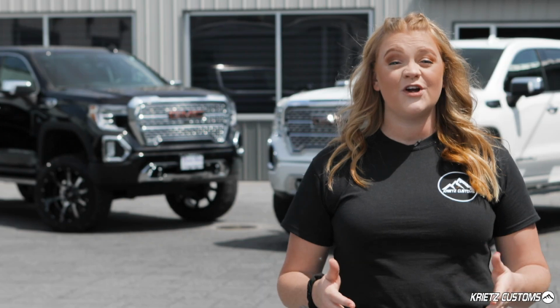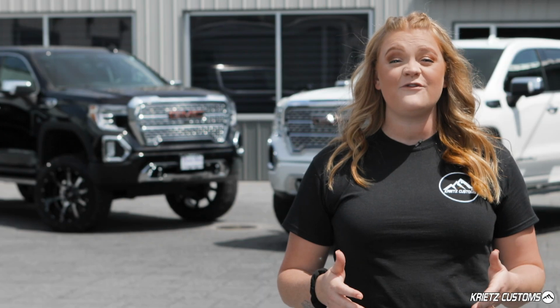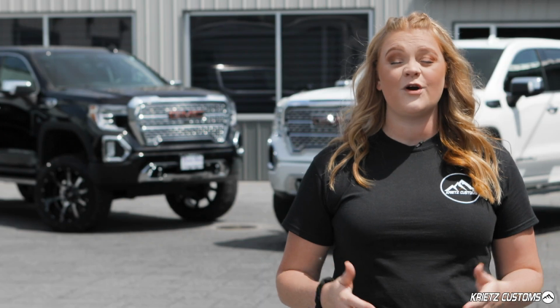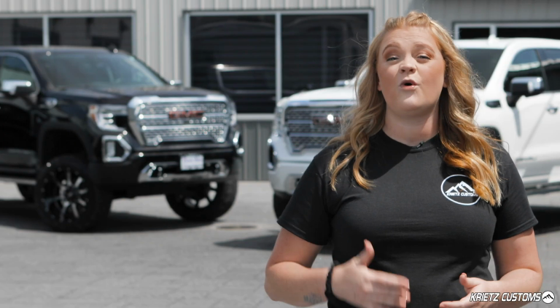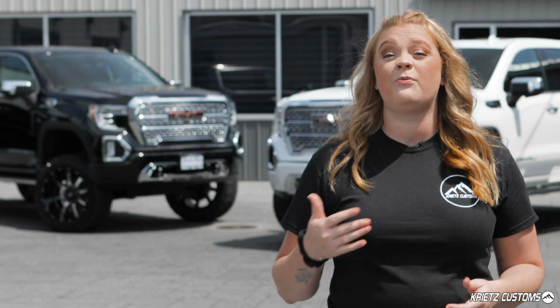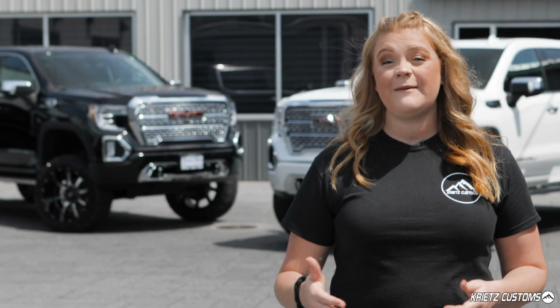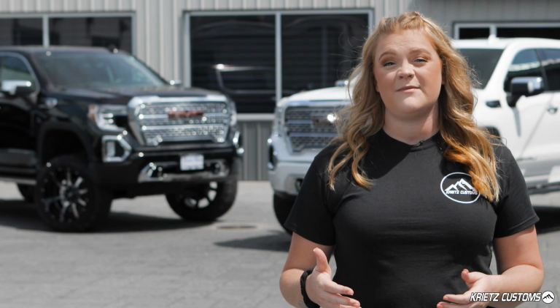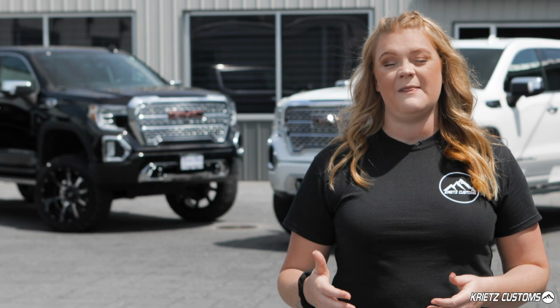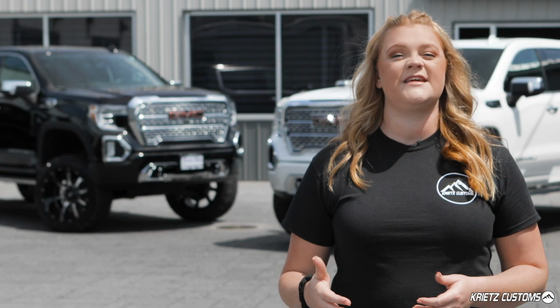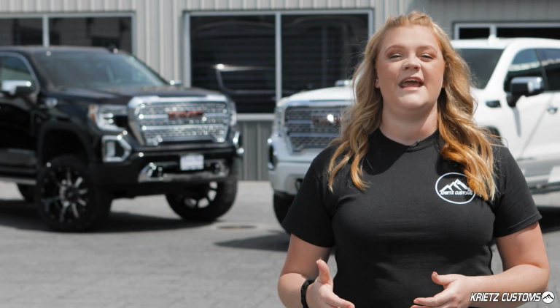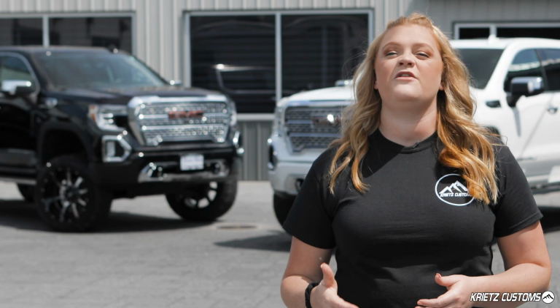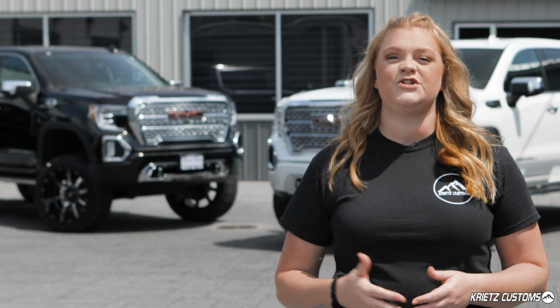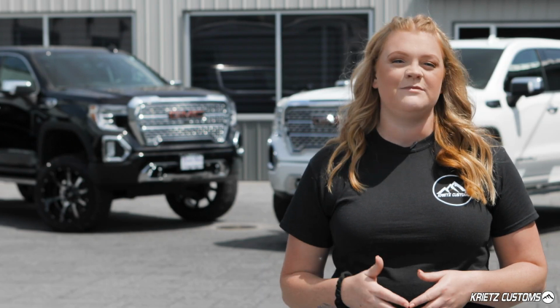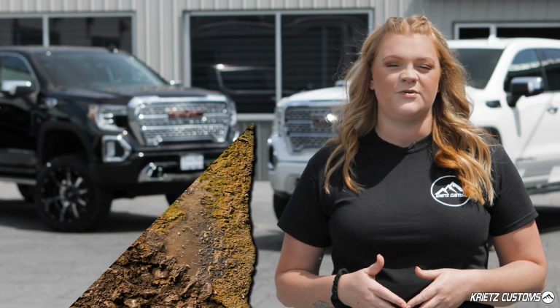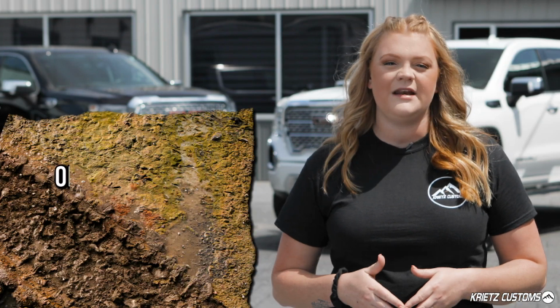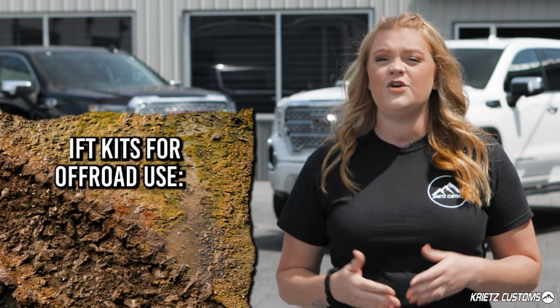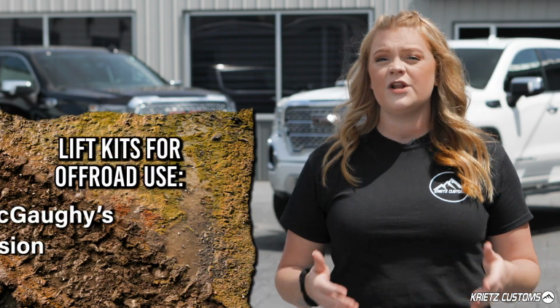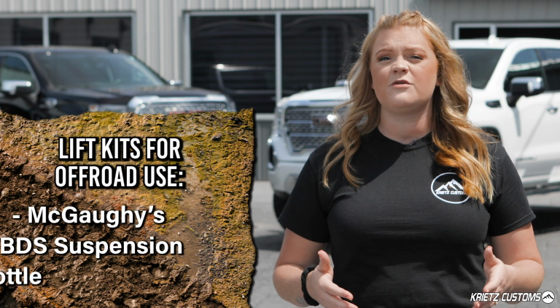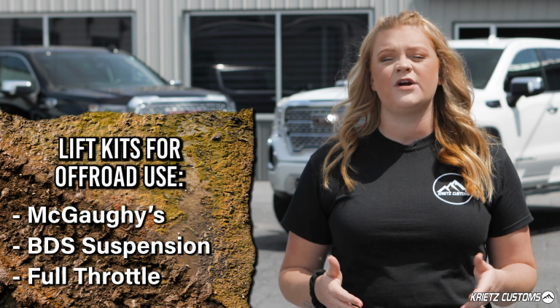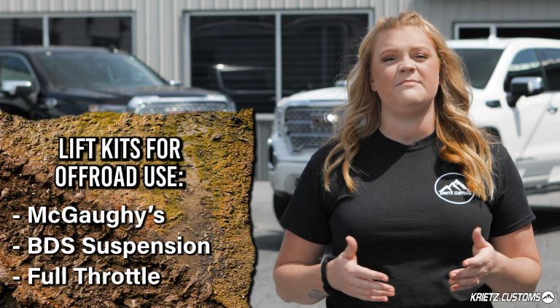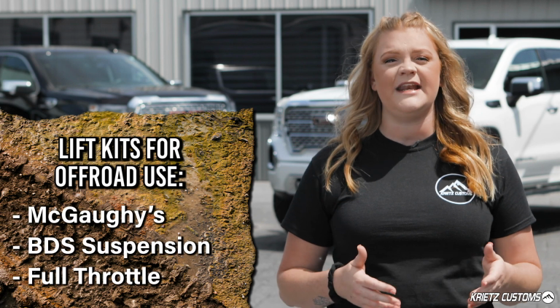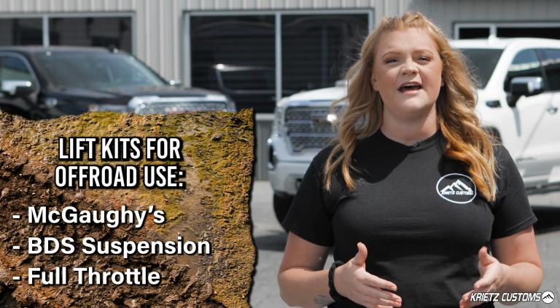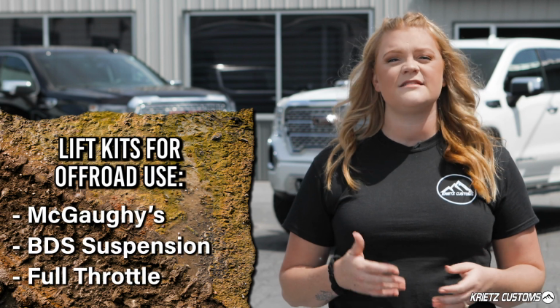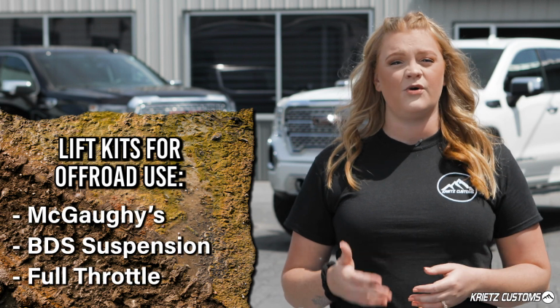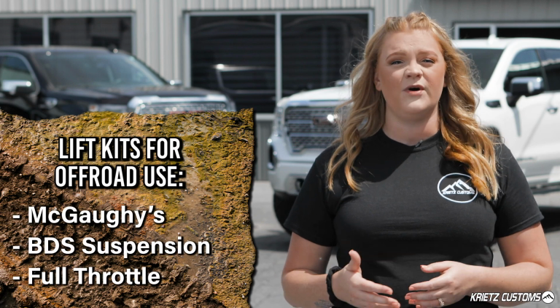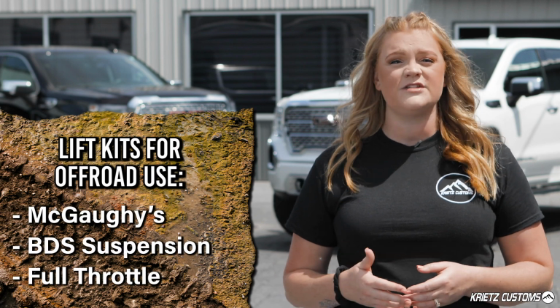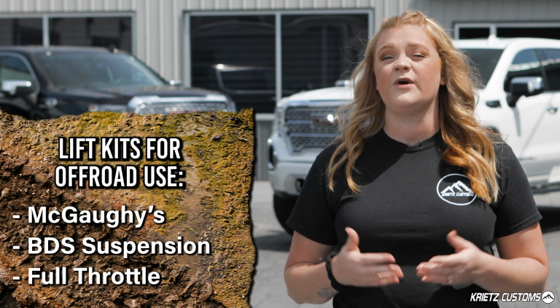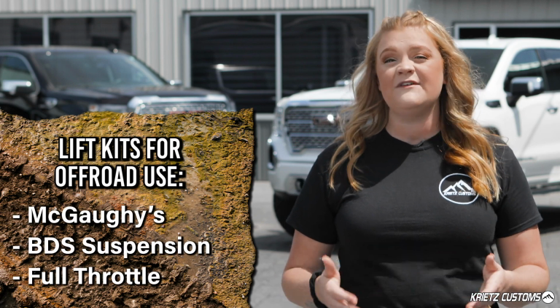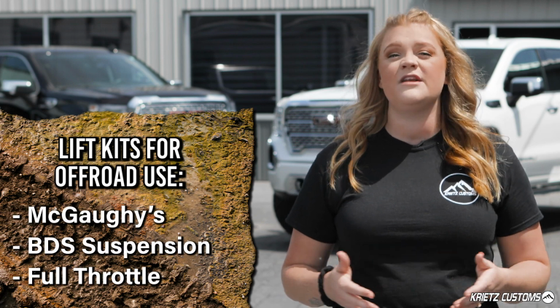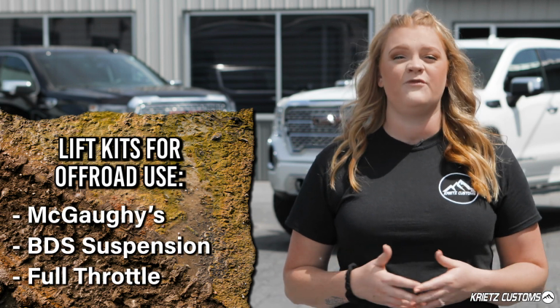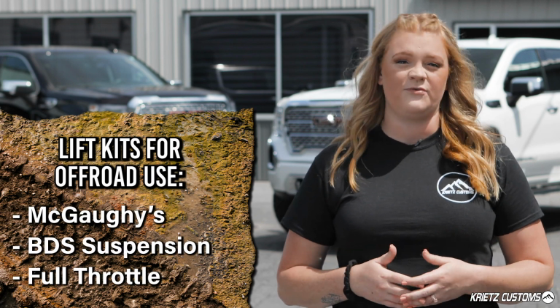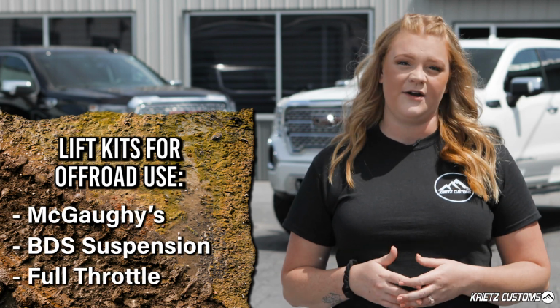If you're looking for a more premium kit that's going to handle extreme terrain, you want to look more into BDS, McGaughys, or even Full Throttle.